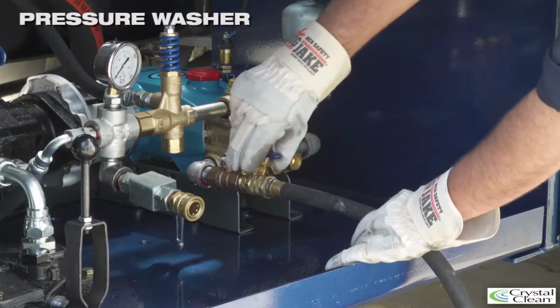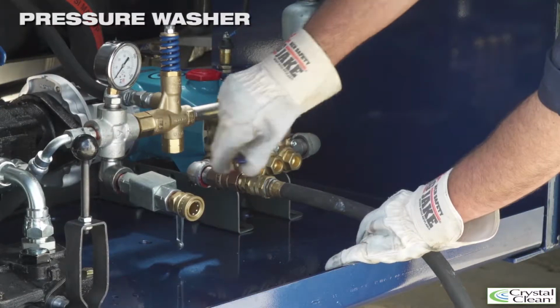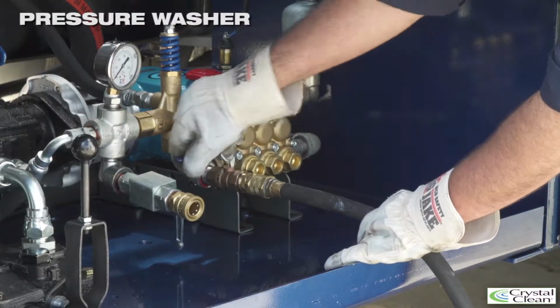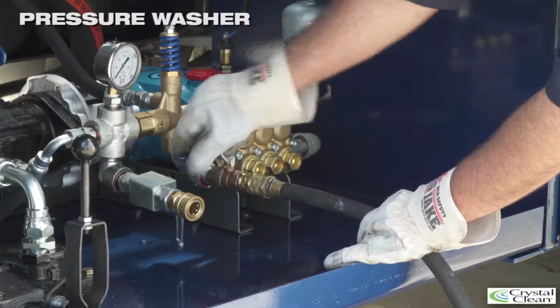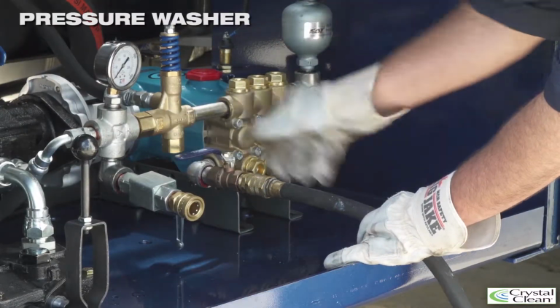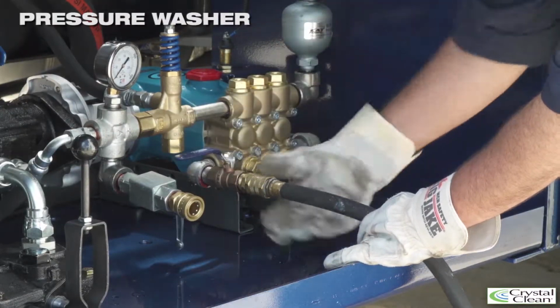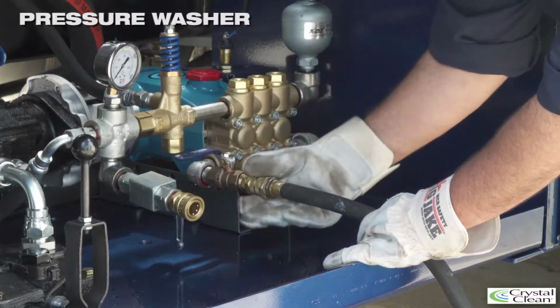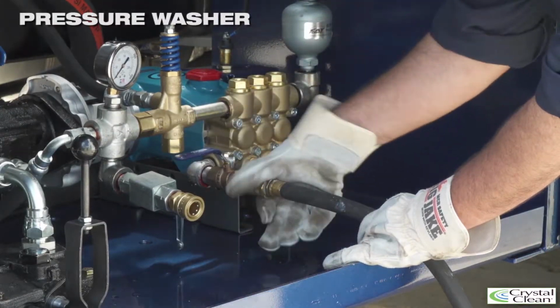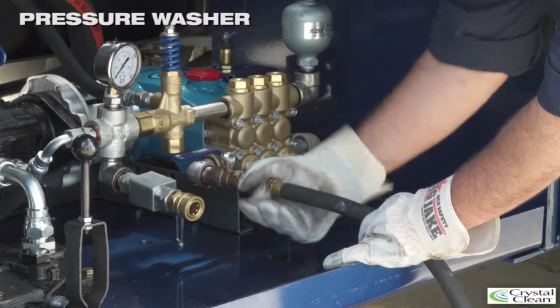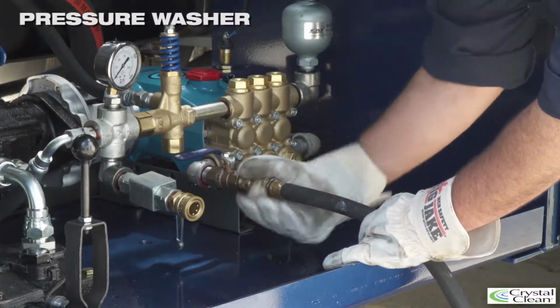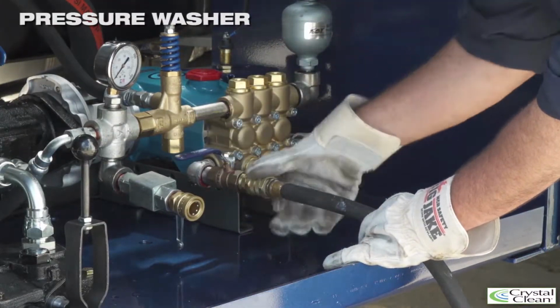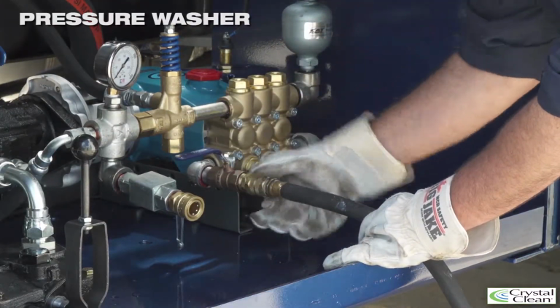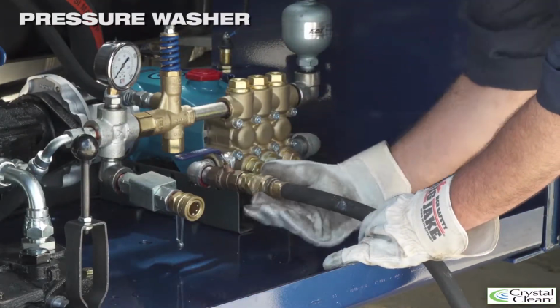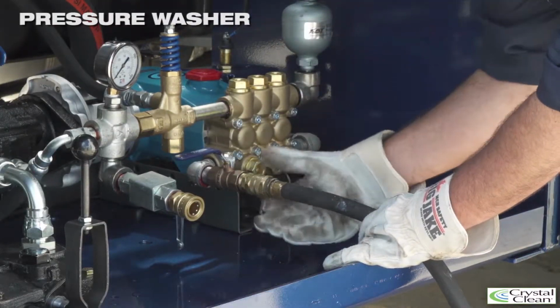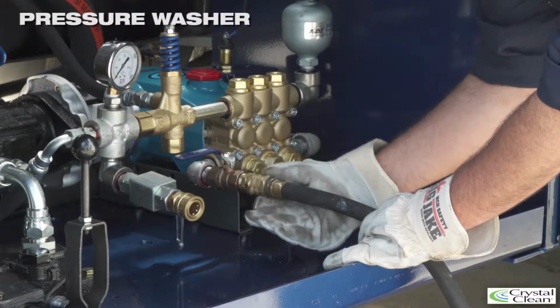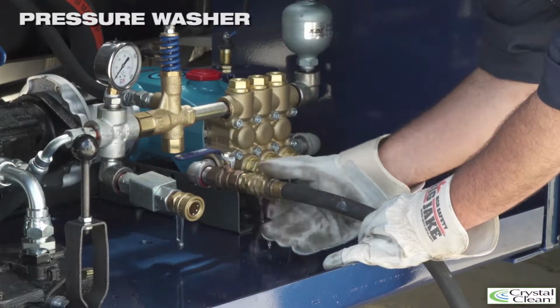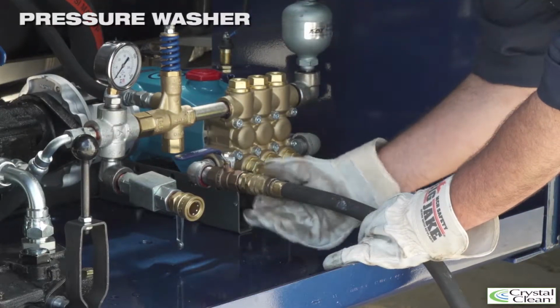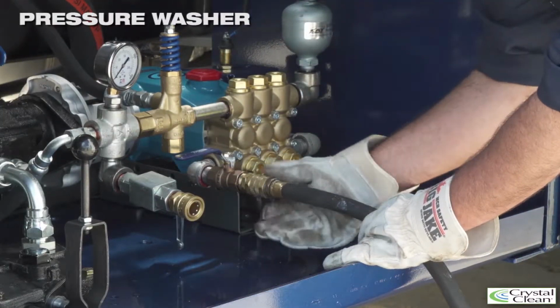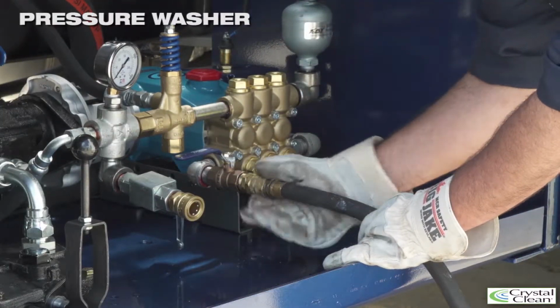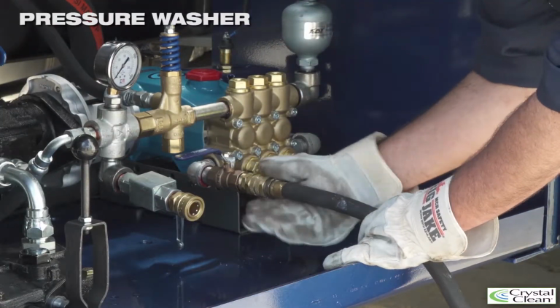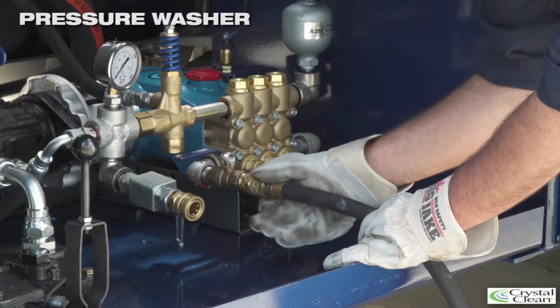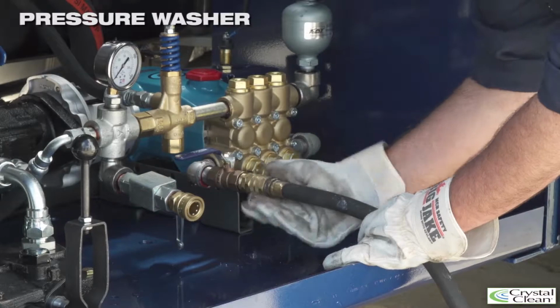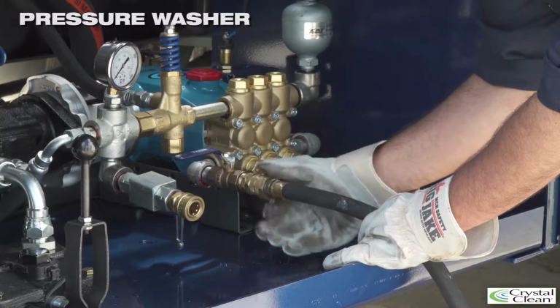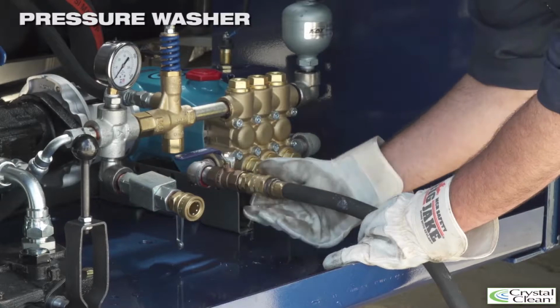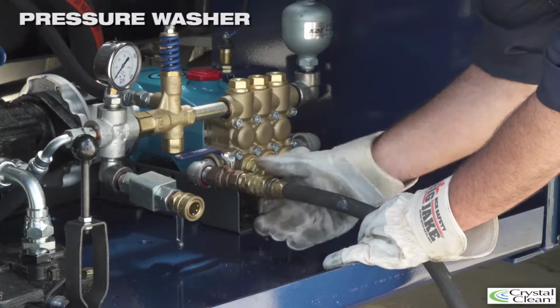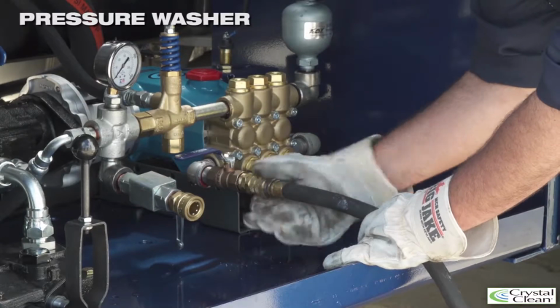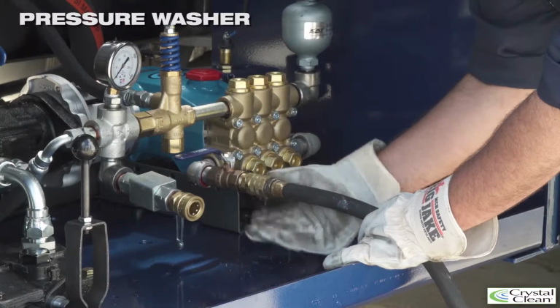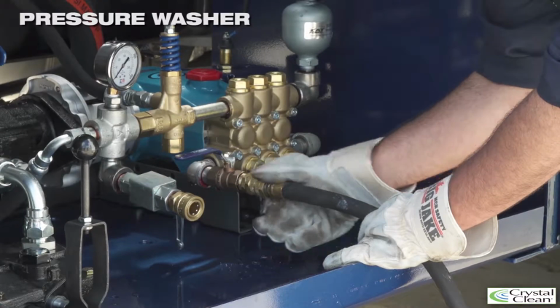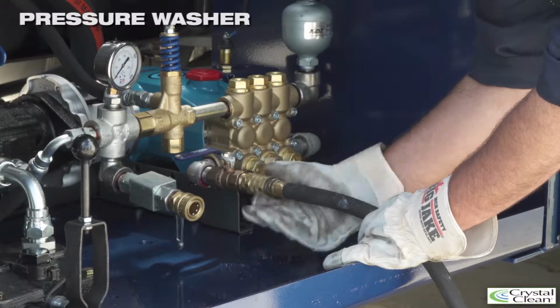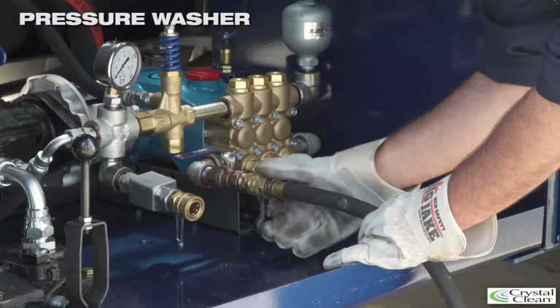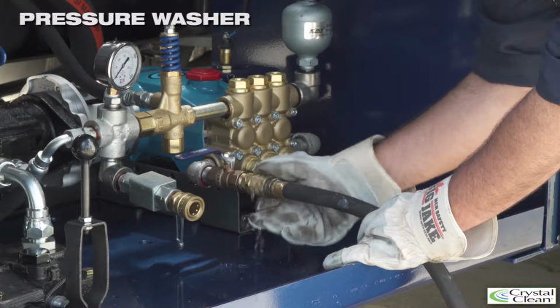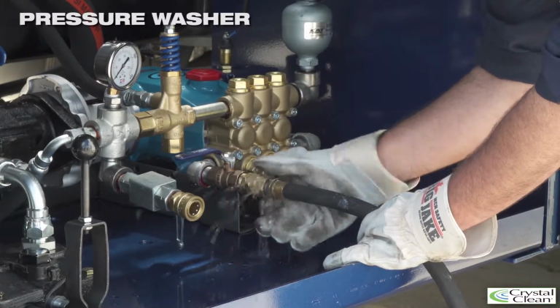Once the tank has reached capacity, shut off the intake lever and remove the fill hose.